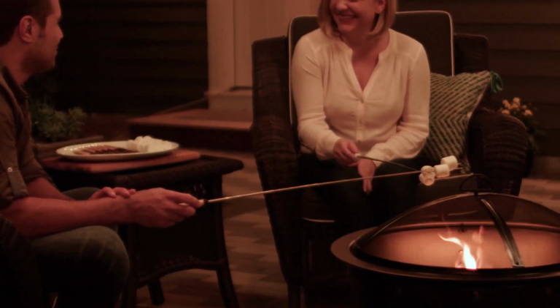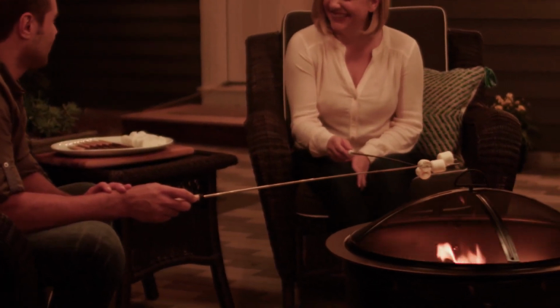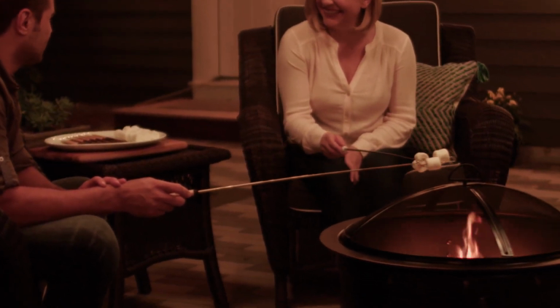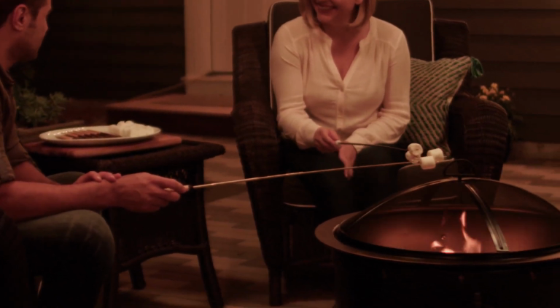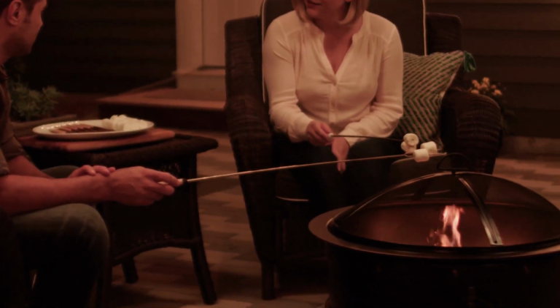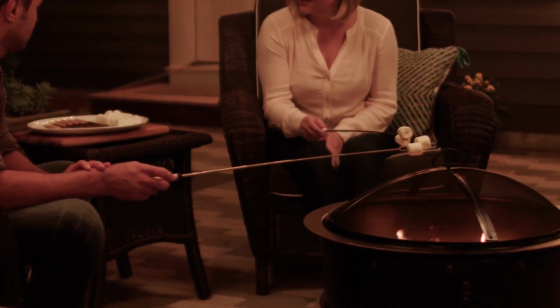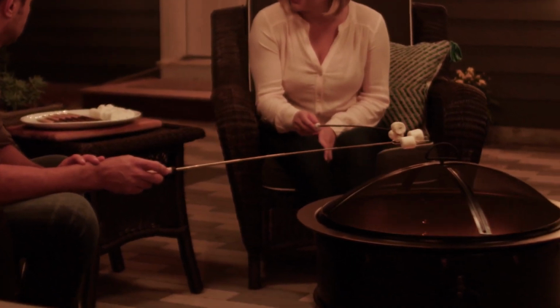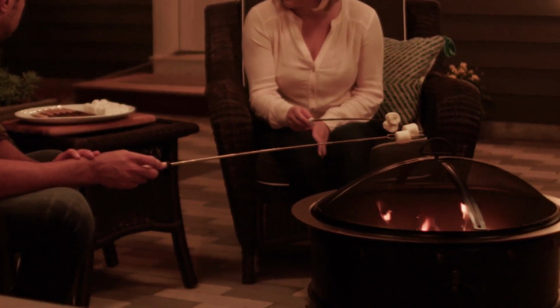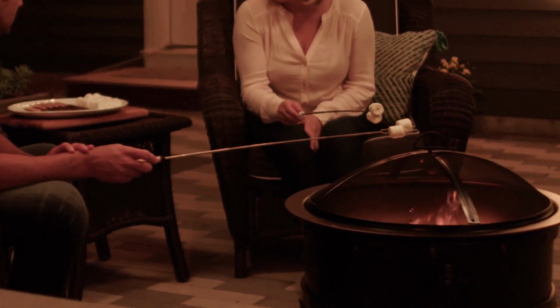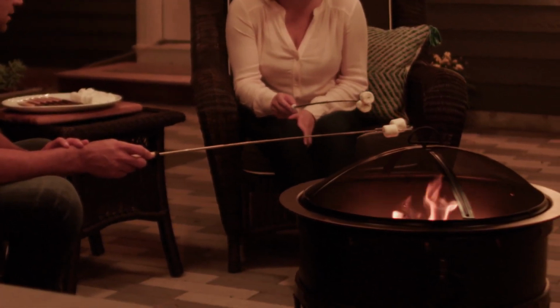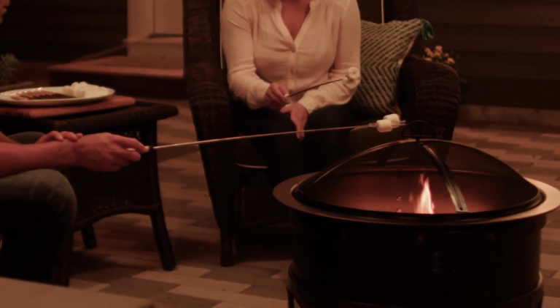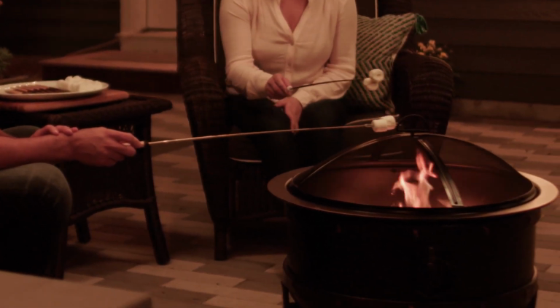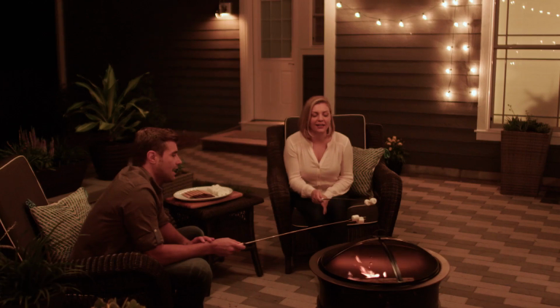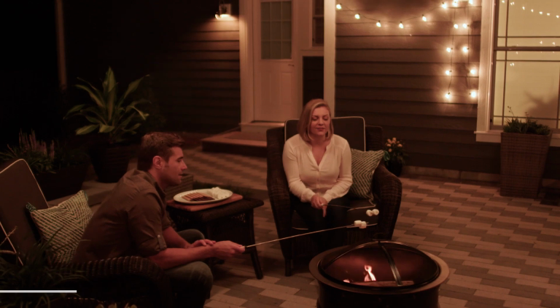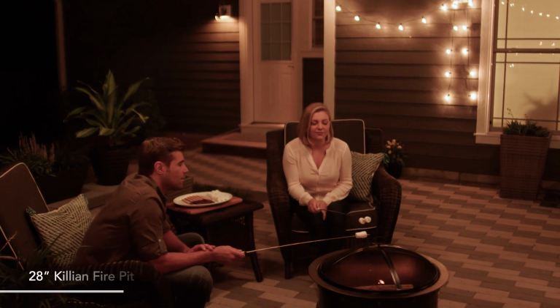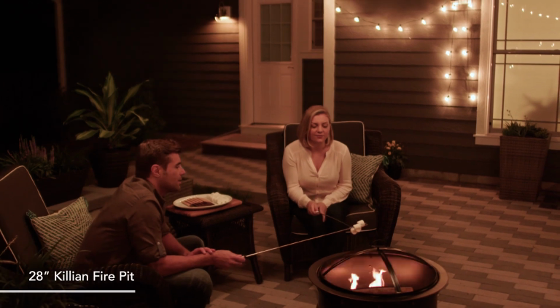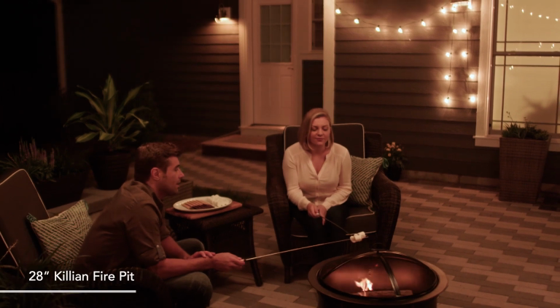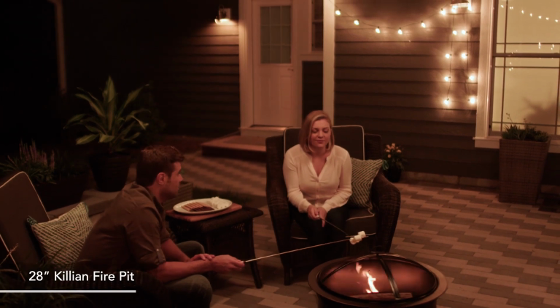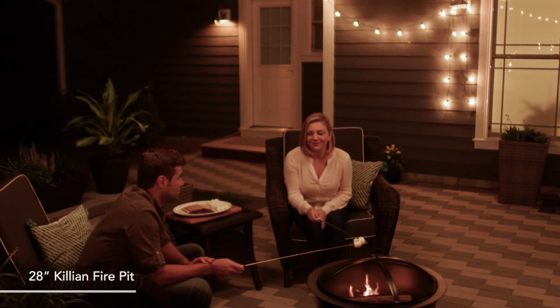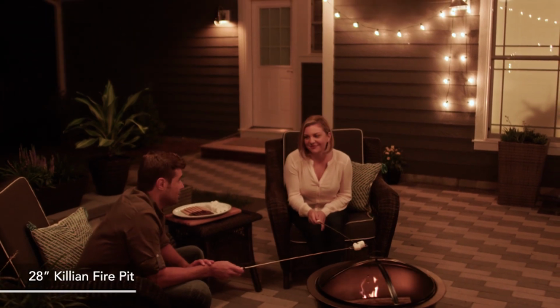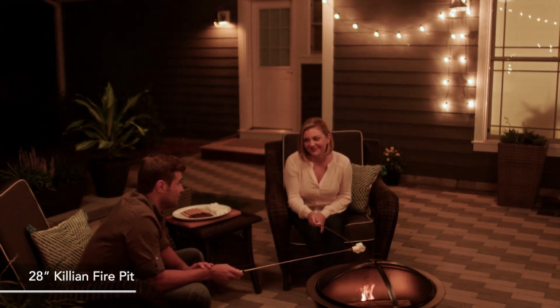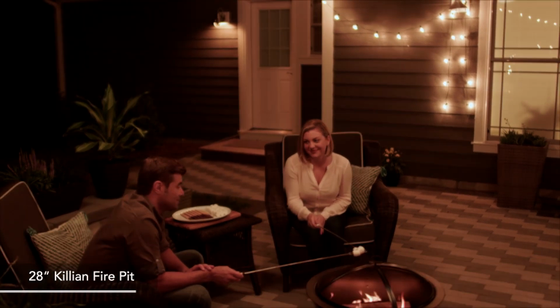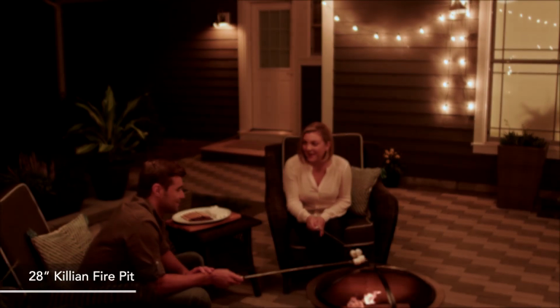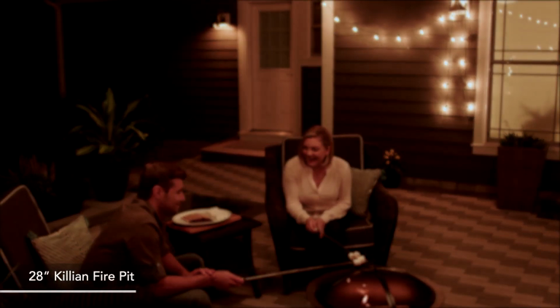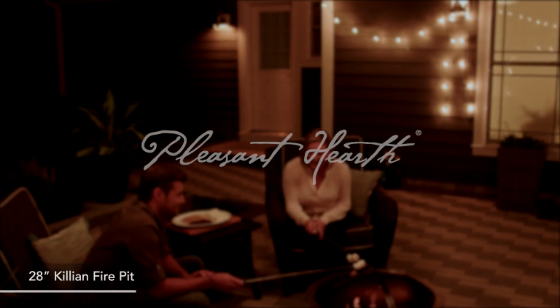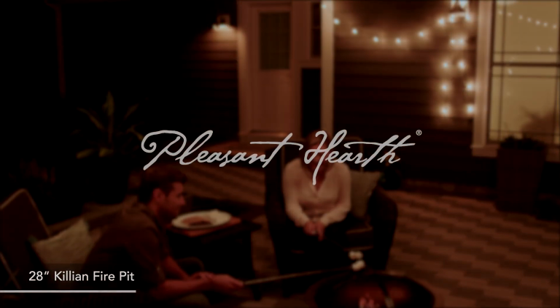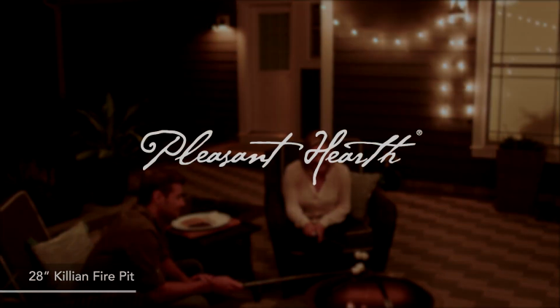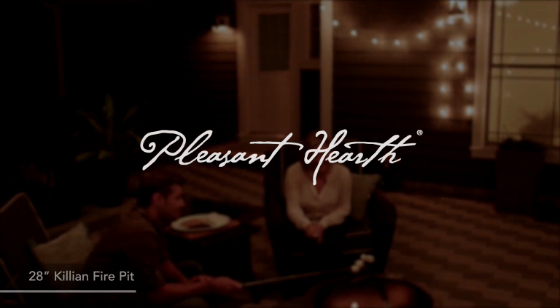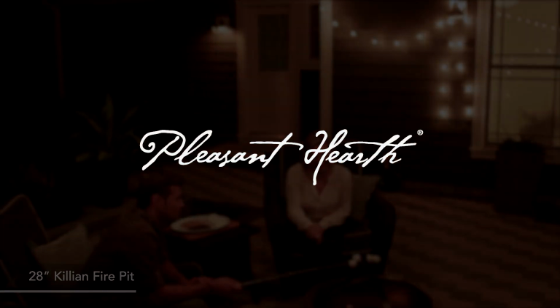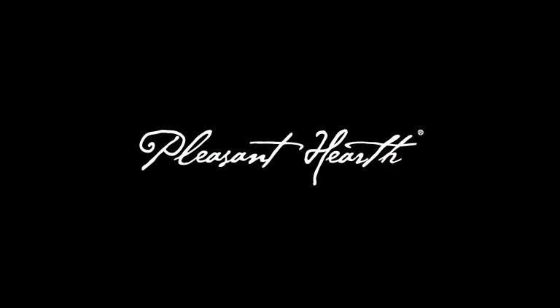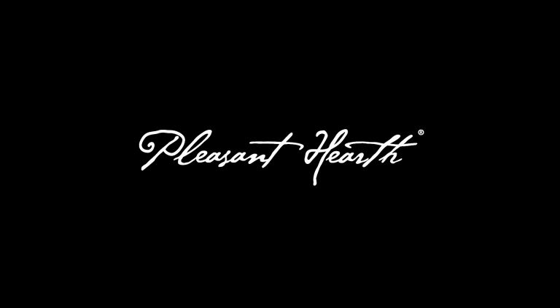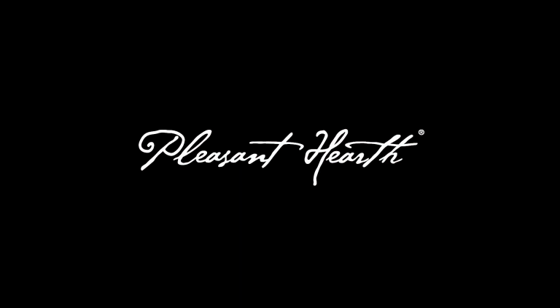So gather the family for a night of s'more making and enjoy an evening on the patio in front of the 28-inch Killian Fire Pit from Pleasant Hearth.